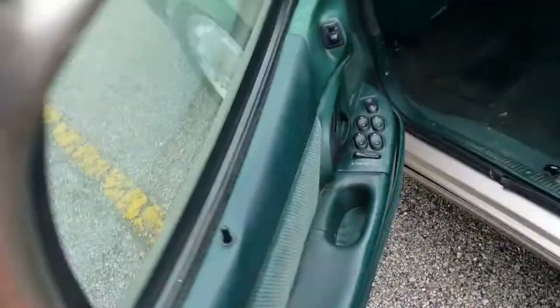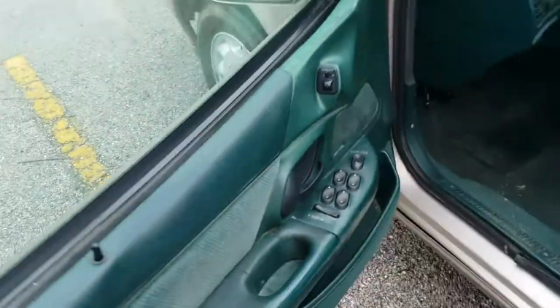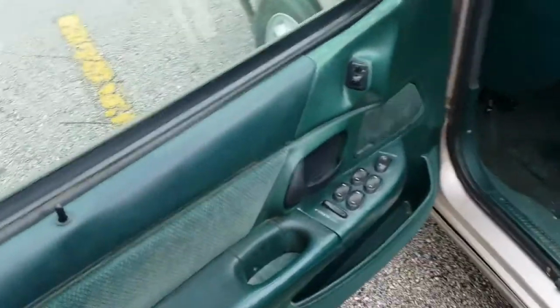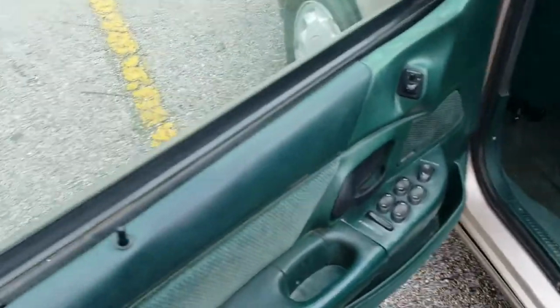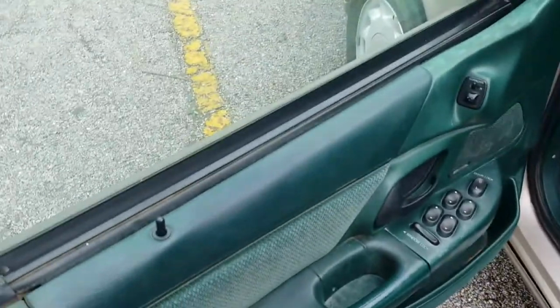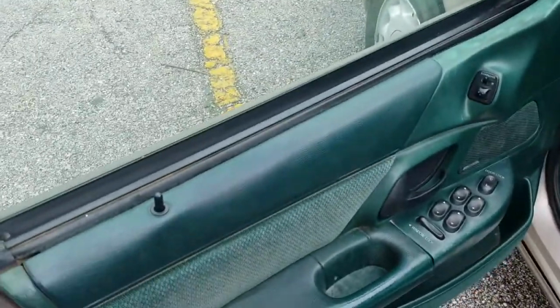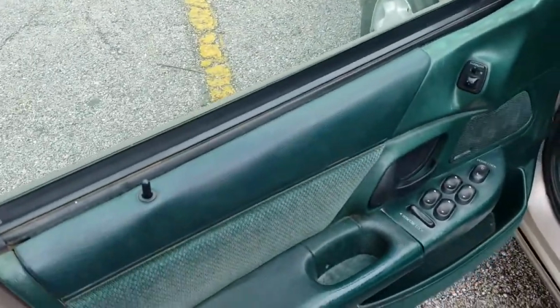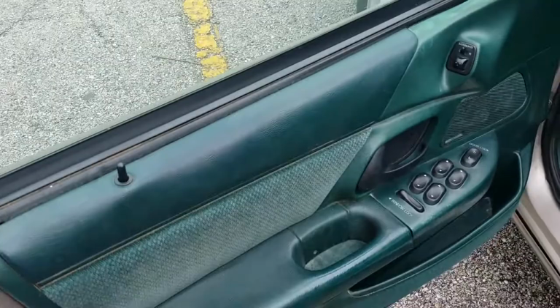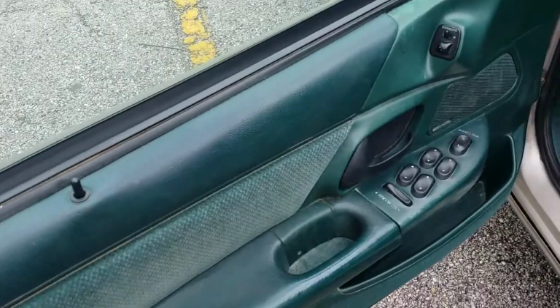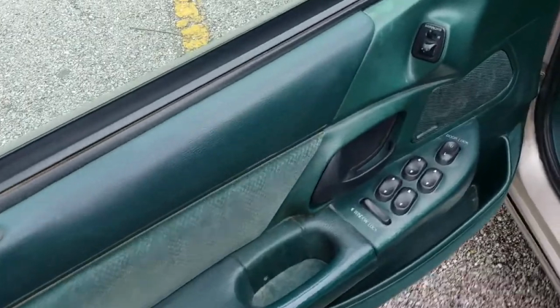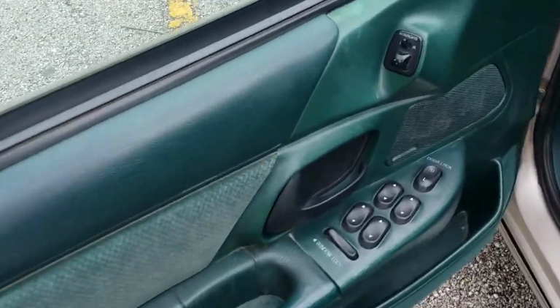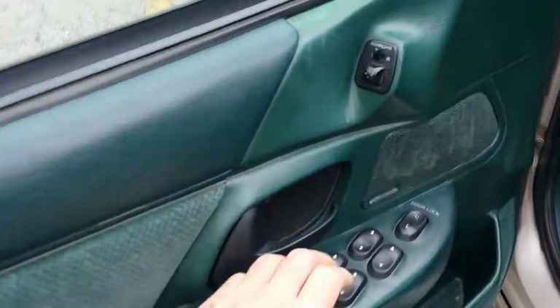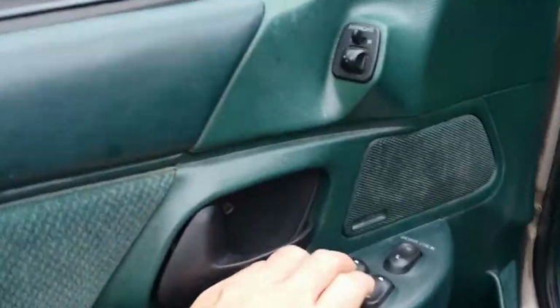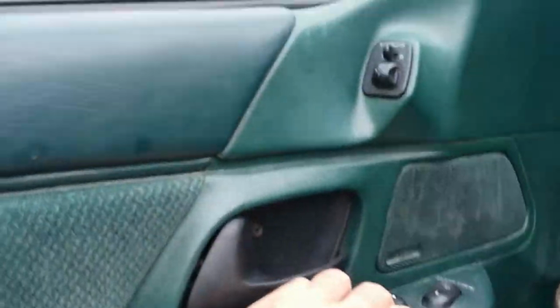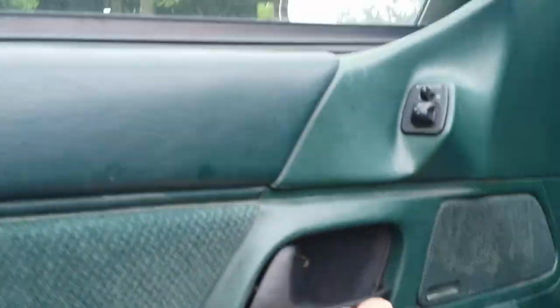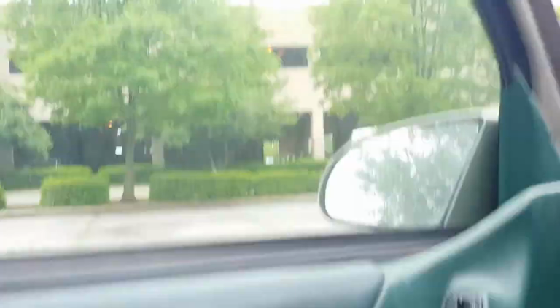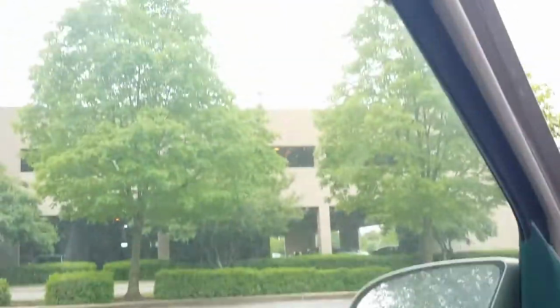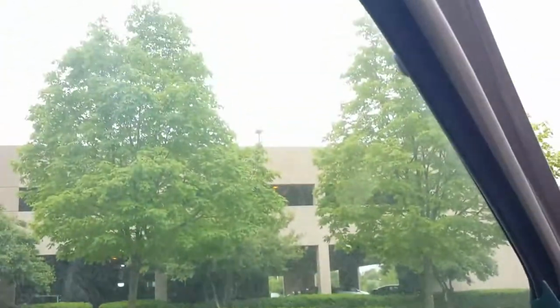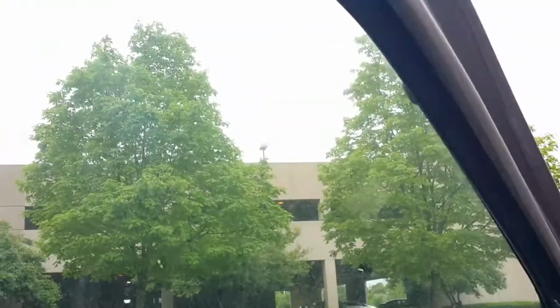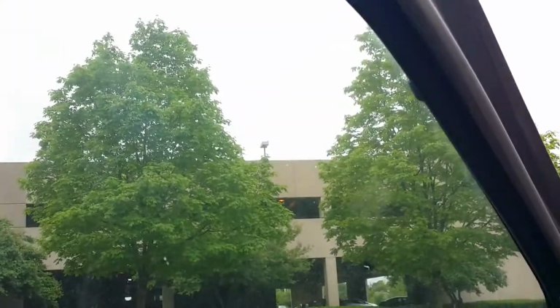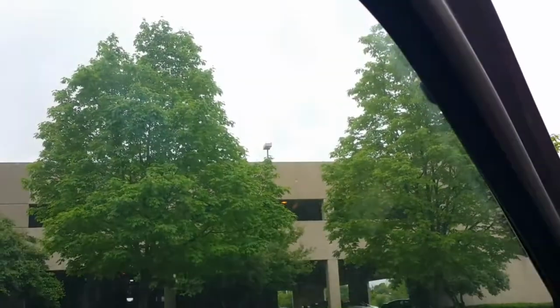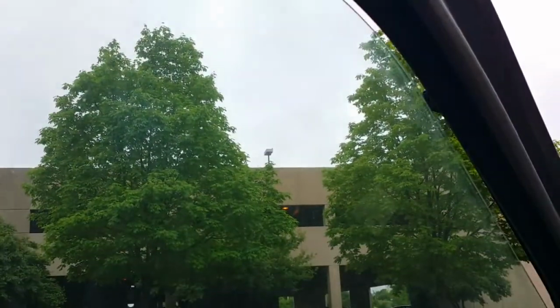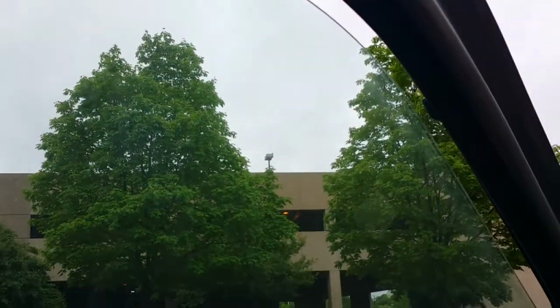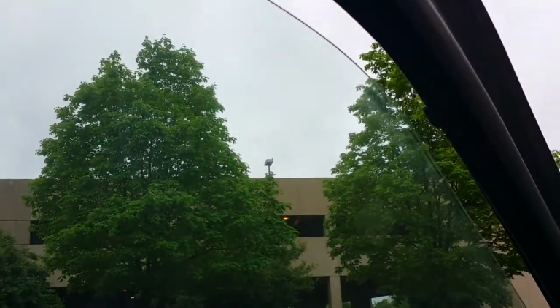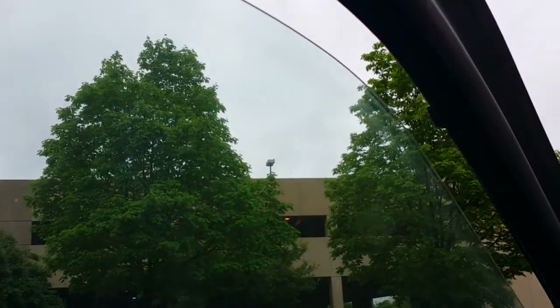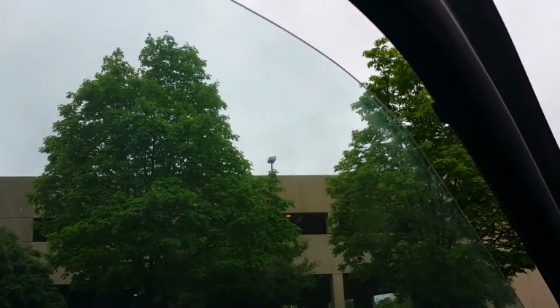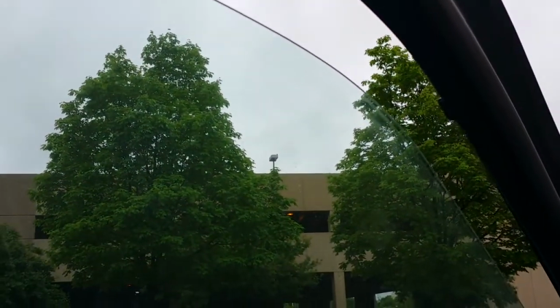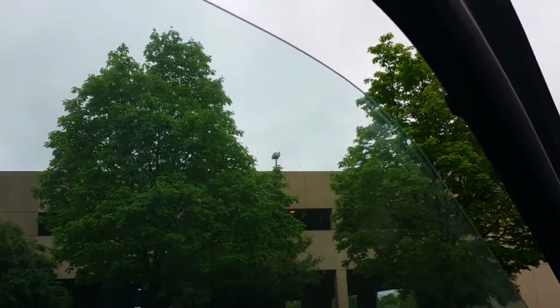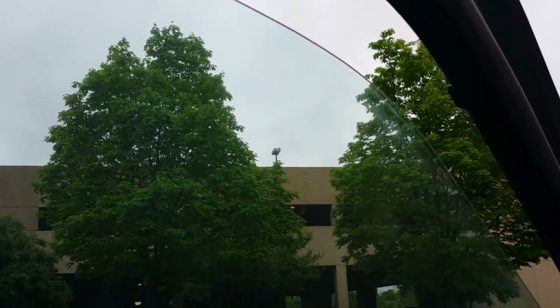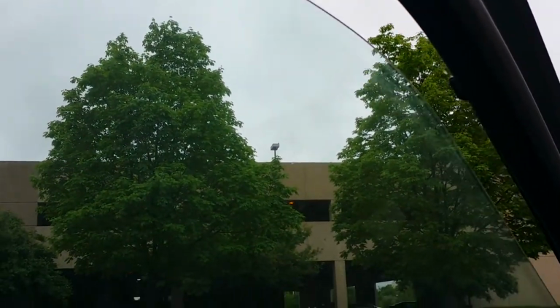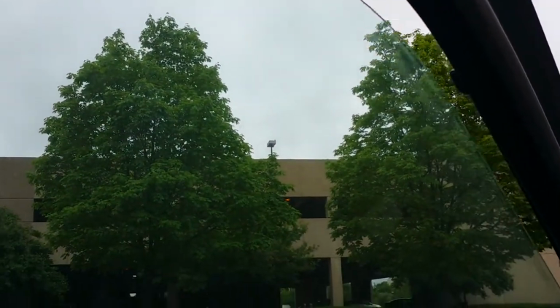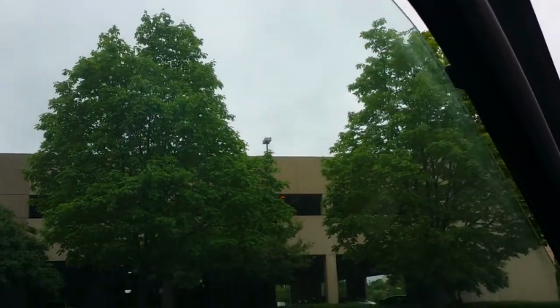Power windows — all of the windows work and roll down.